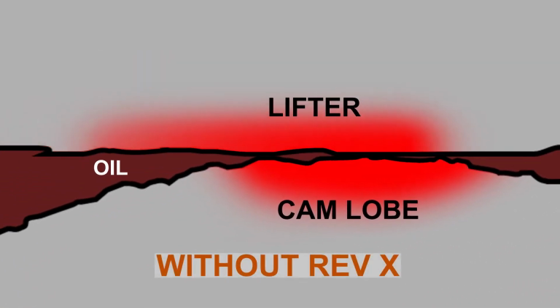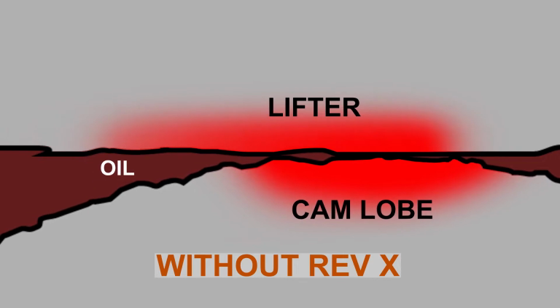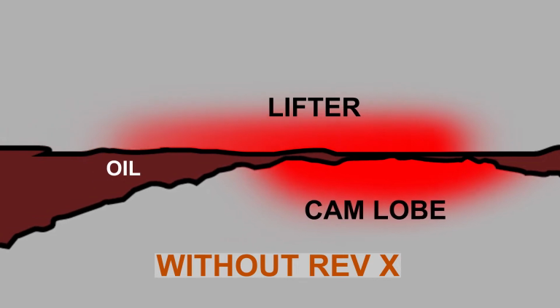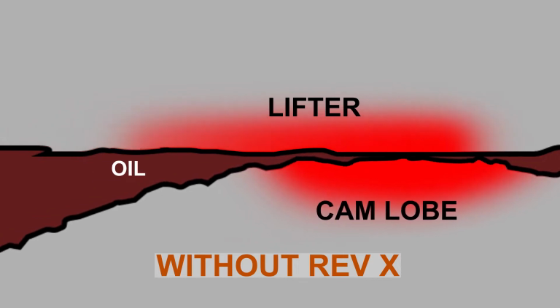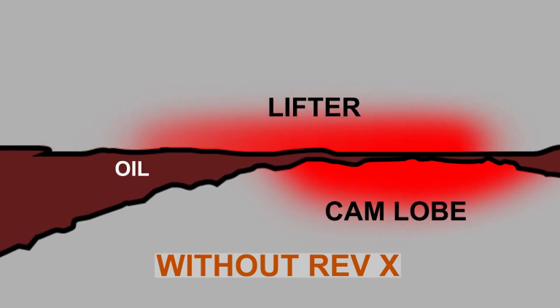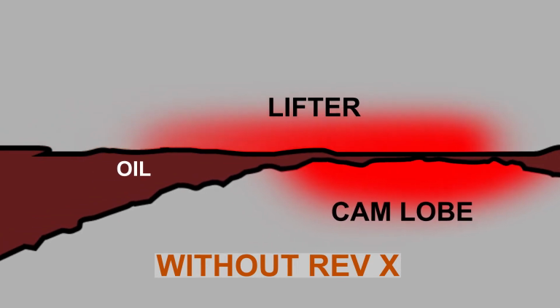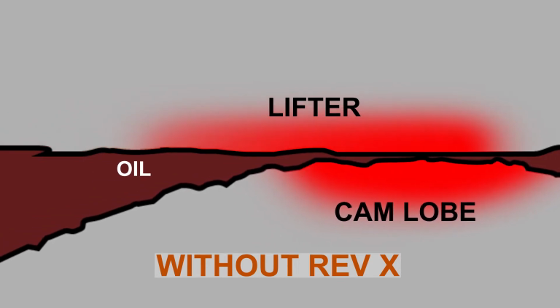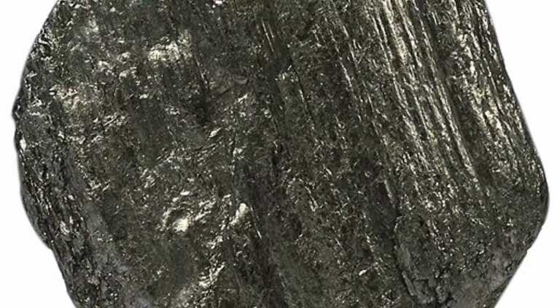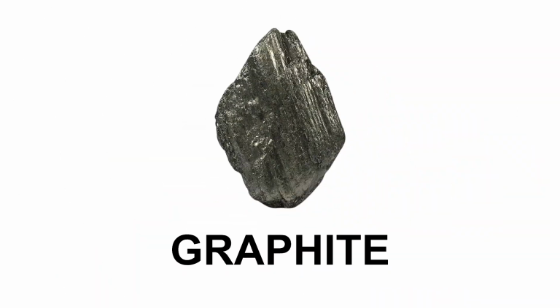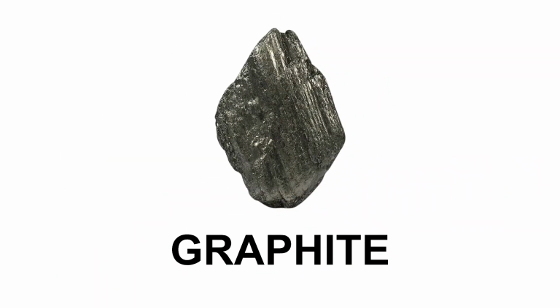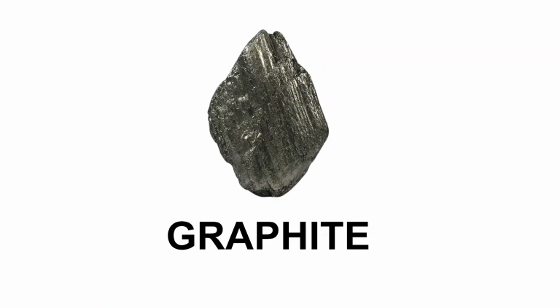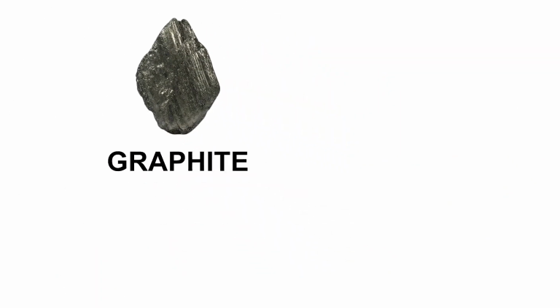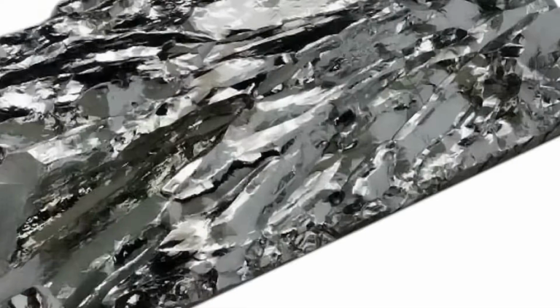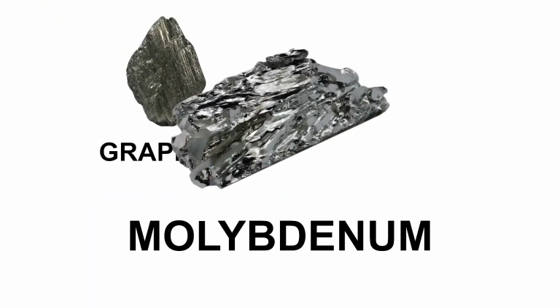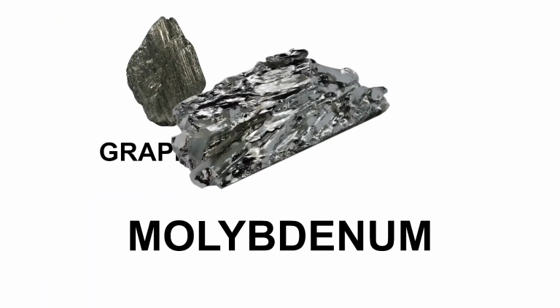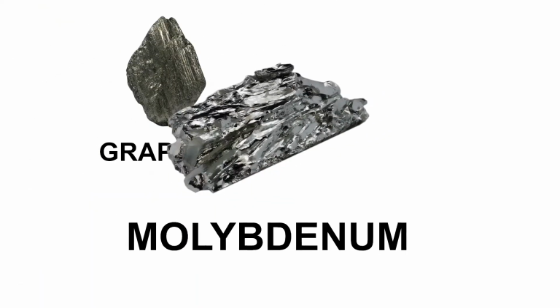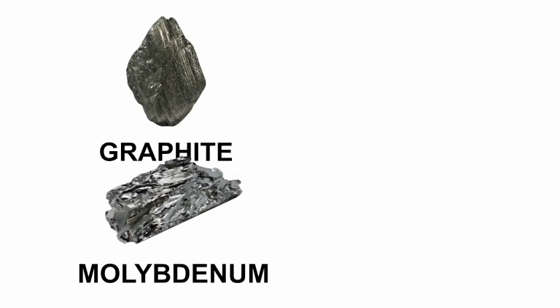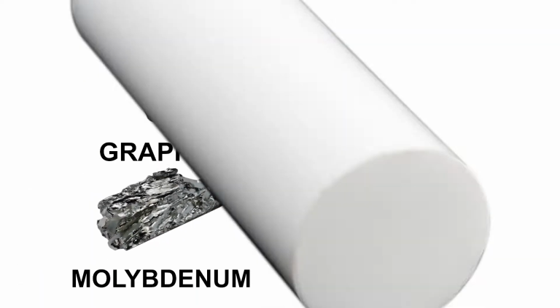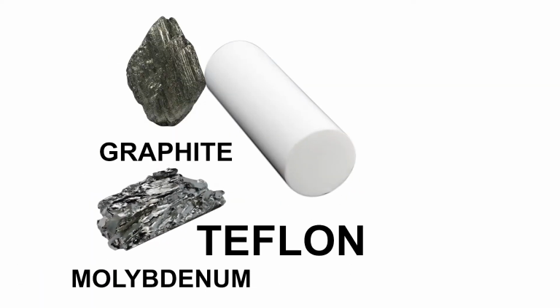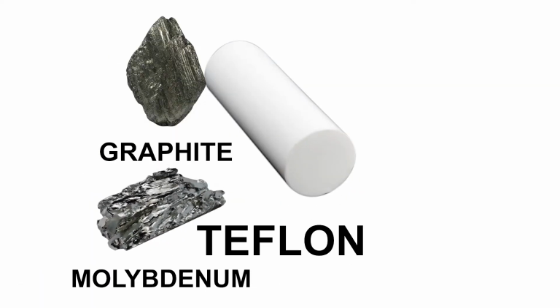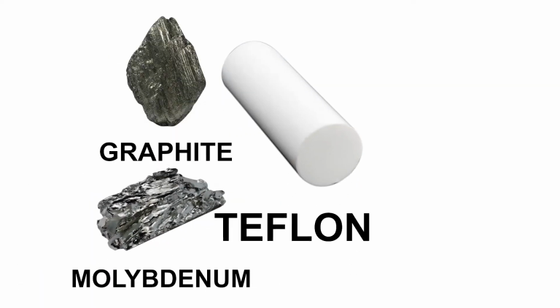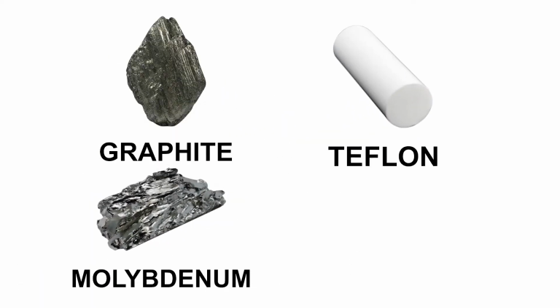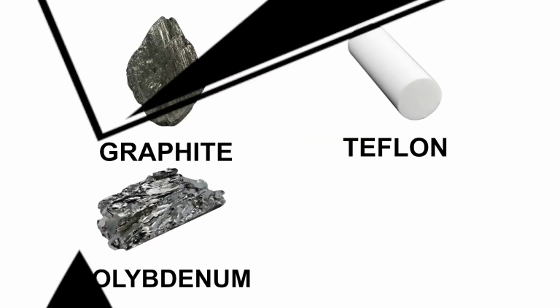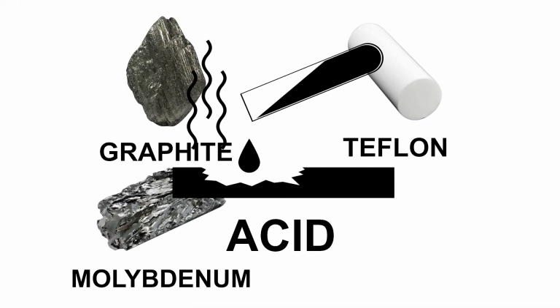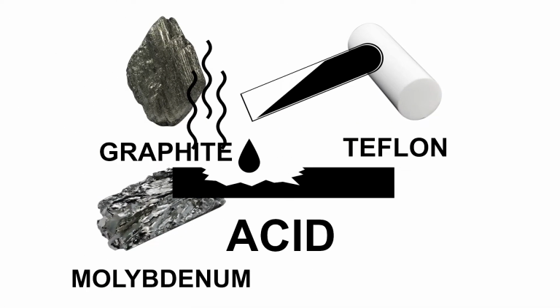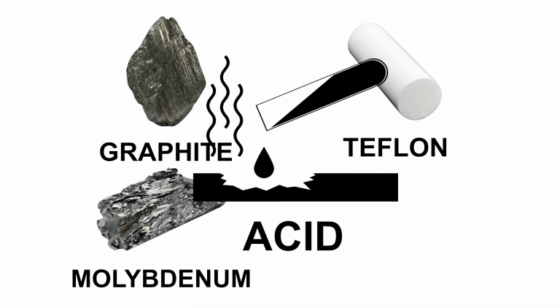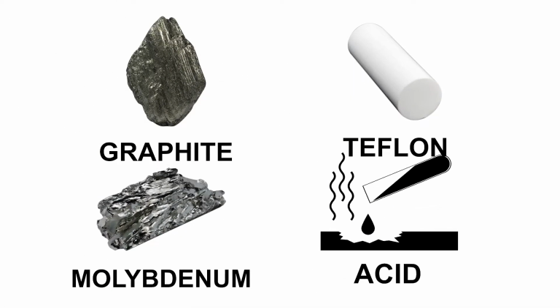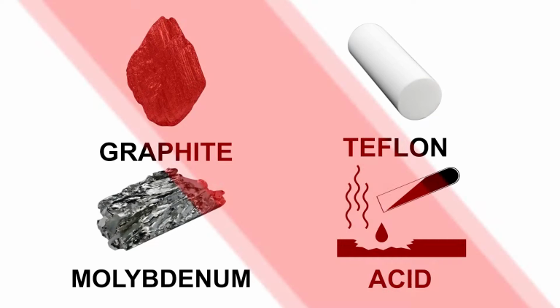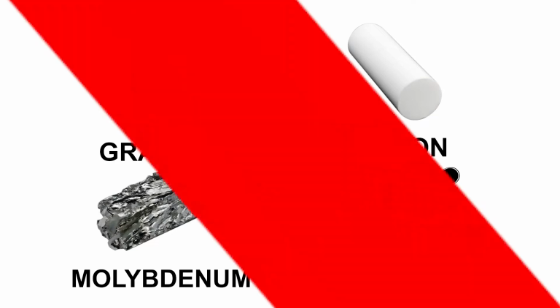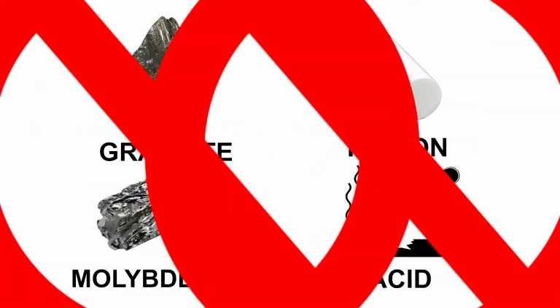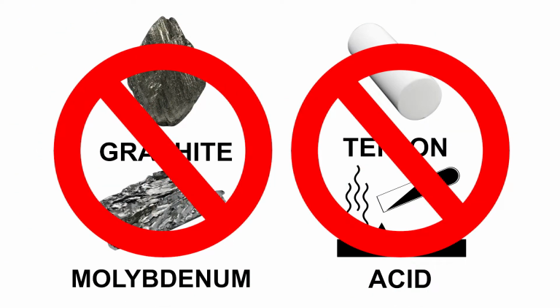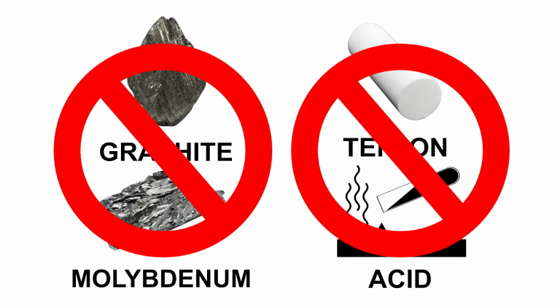It does this without the use of graphite, moly, teflon, any acids or other harmful additives.